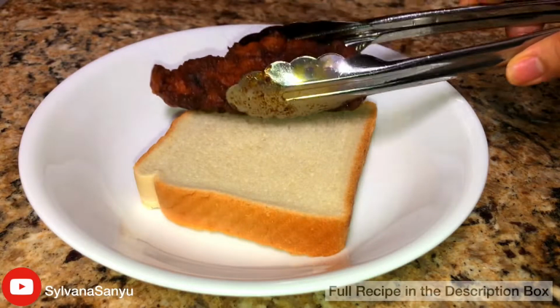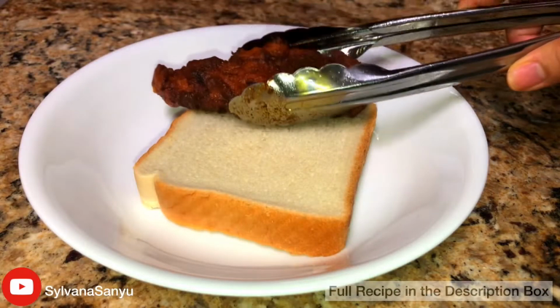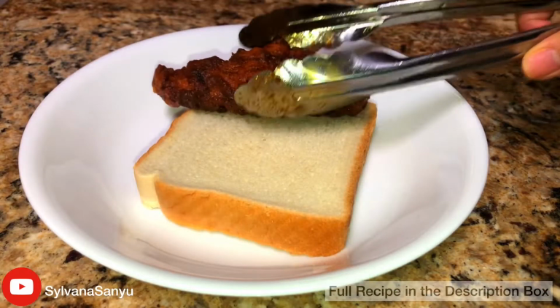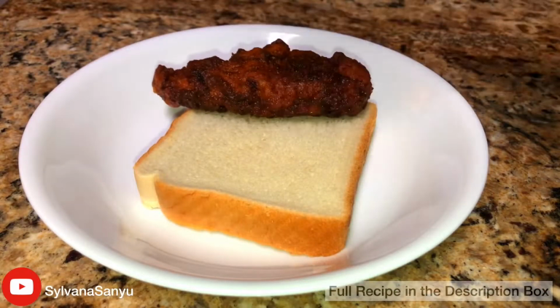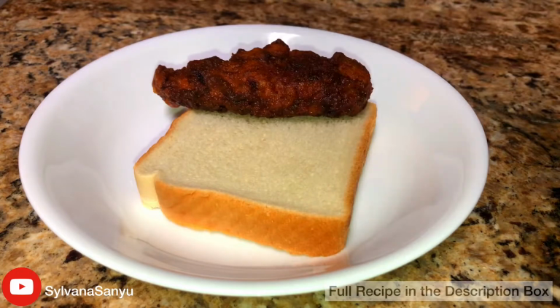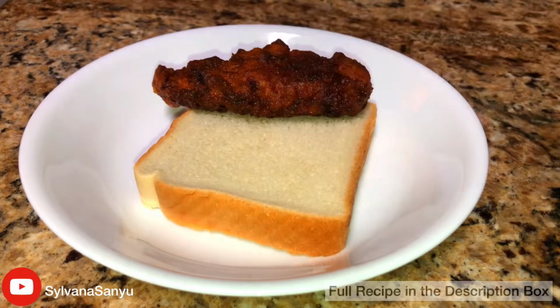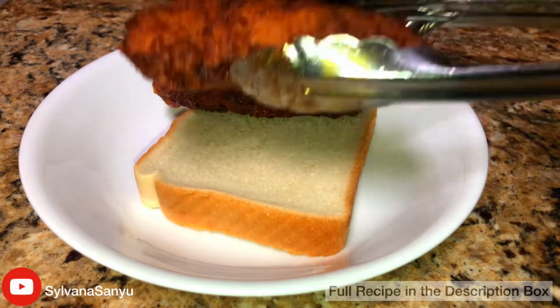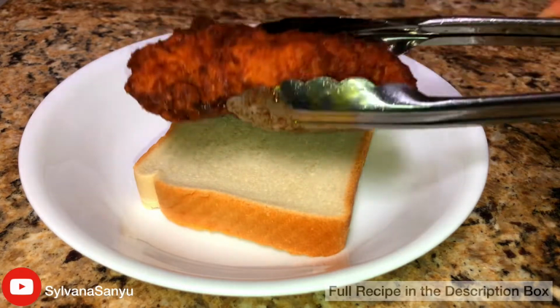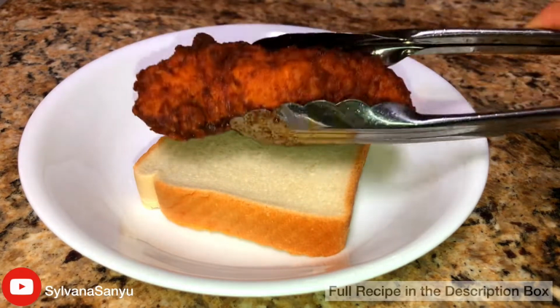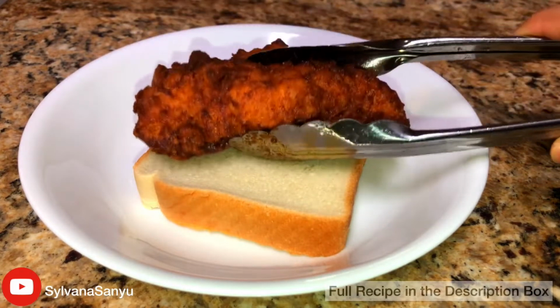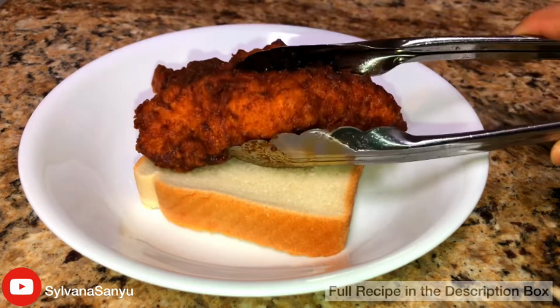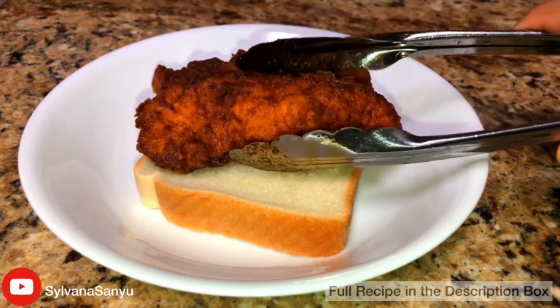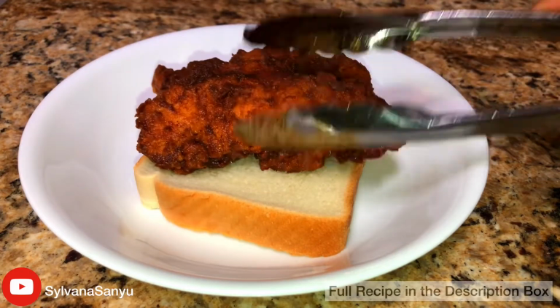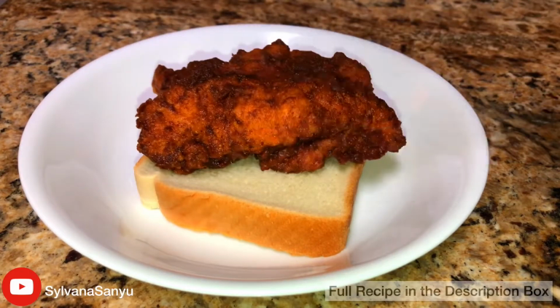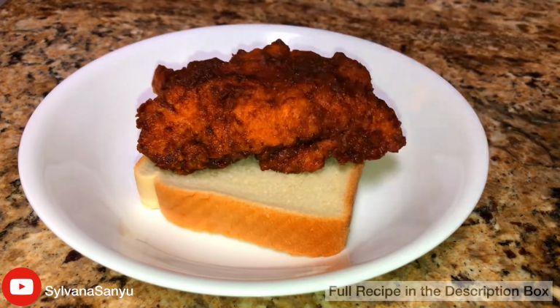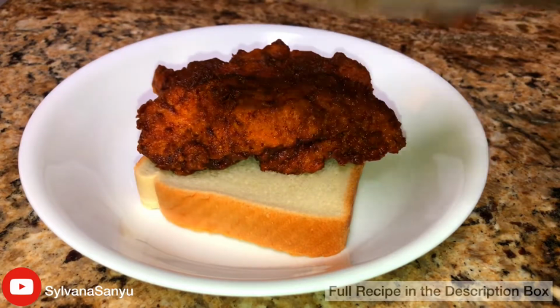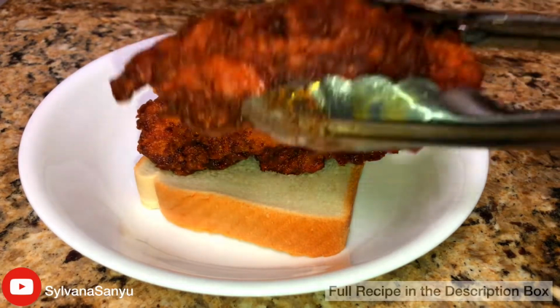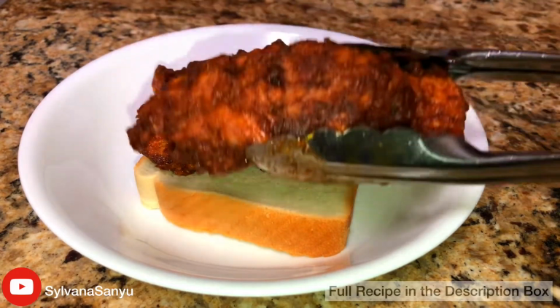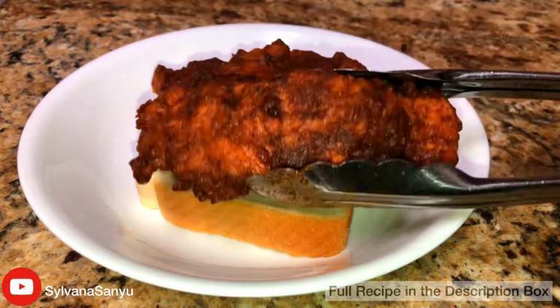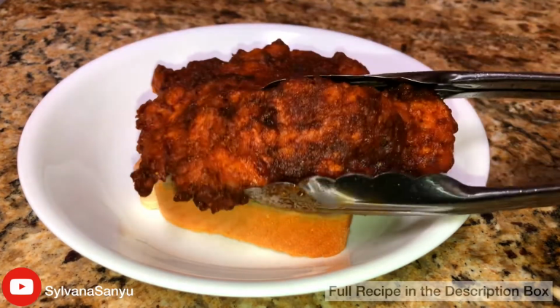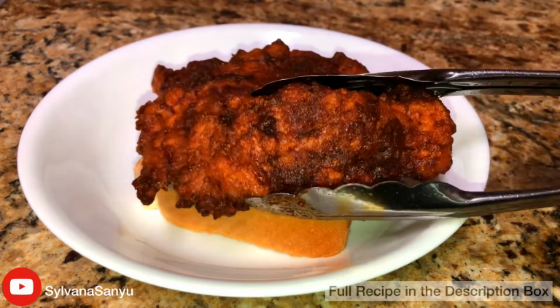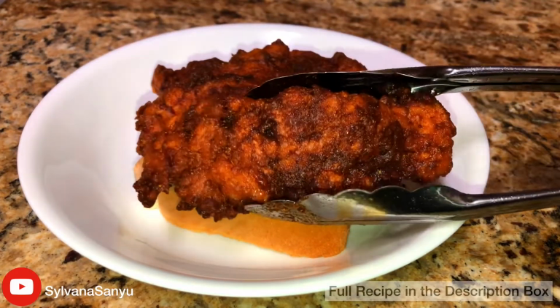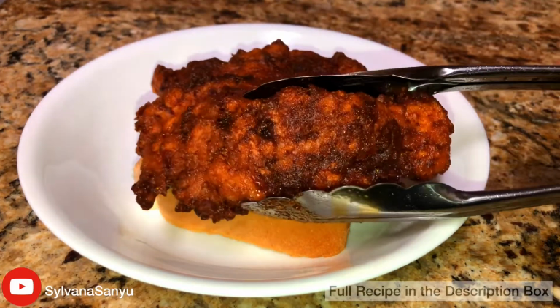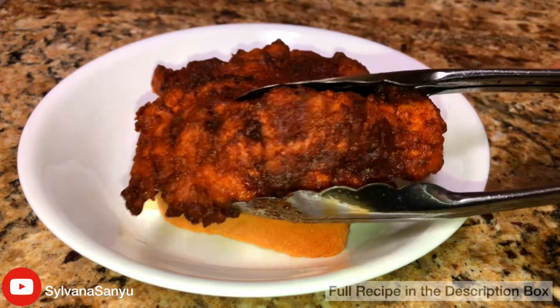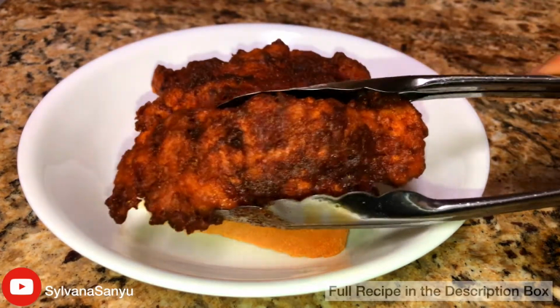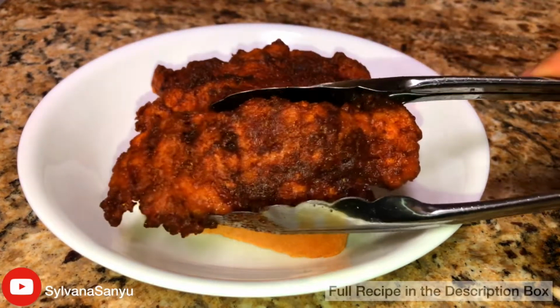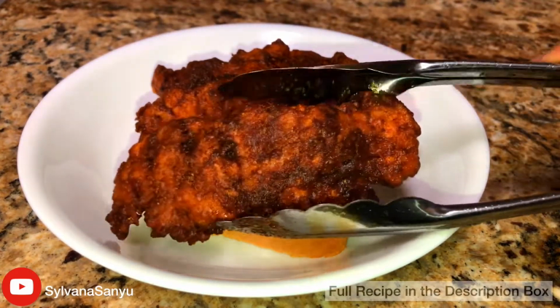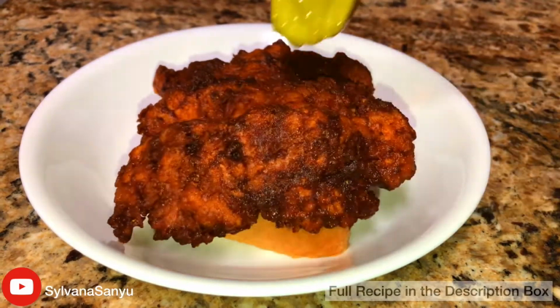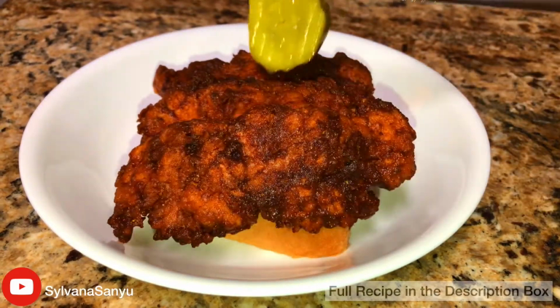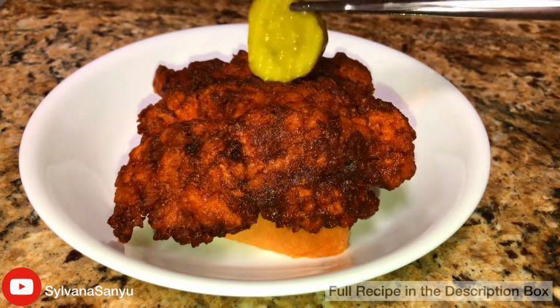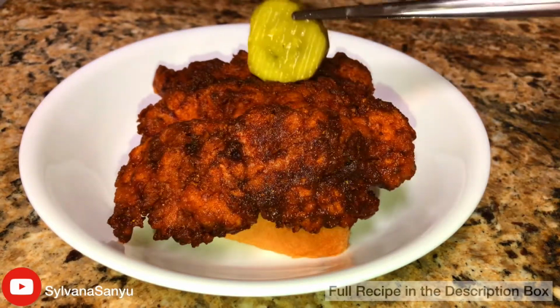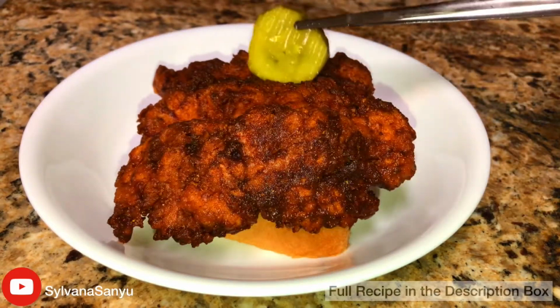And there you have it. Don't forget to like and subscribe for more easy recipes.